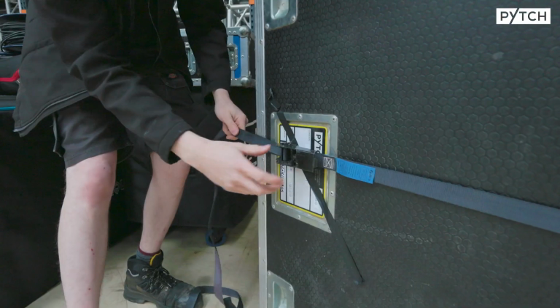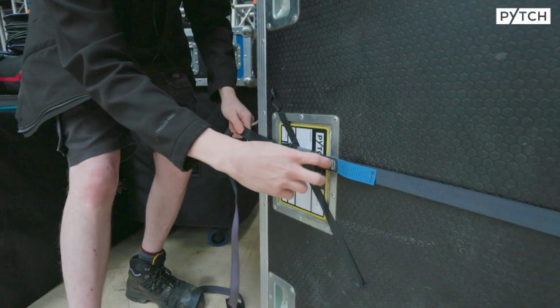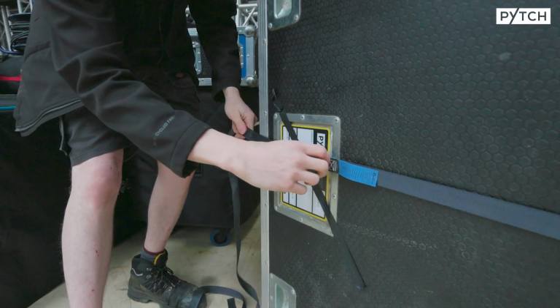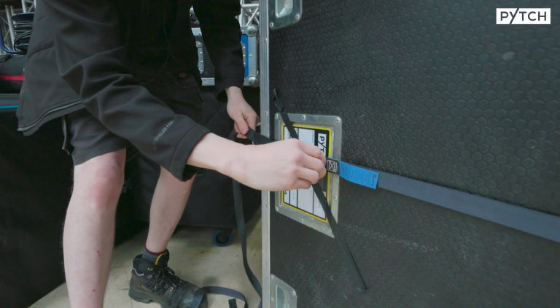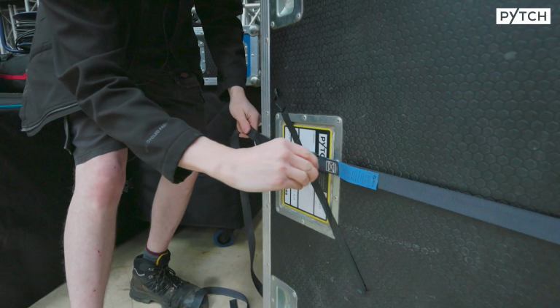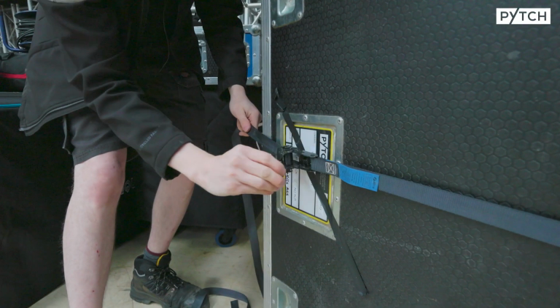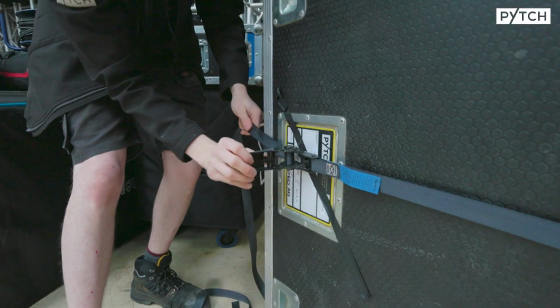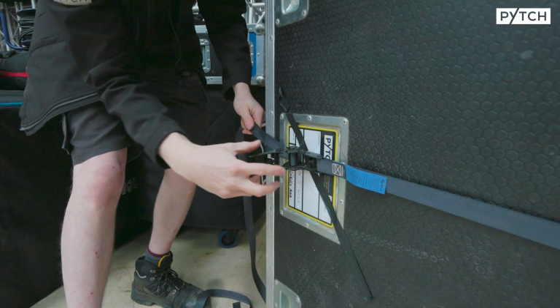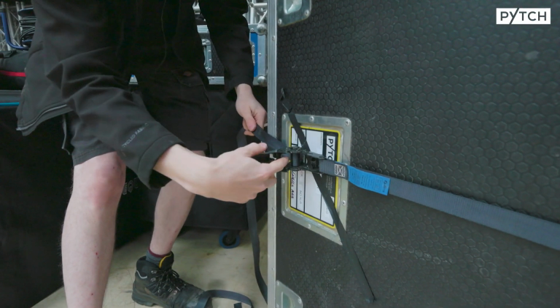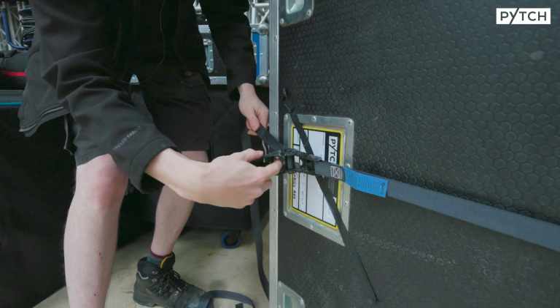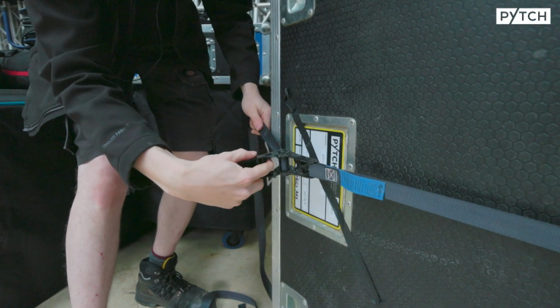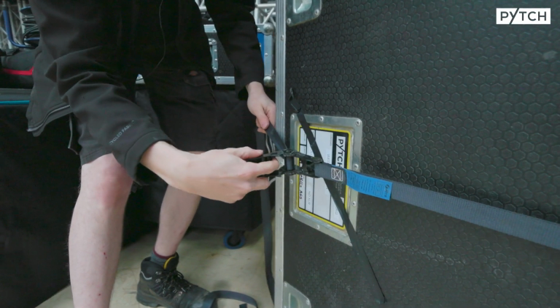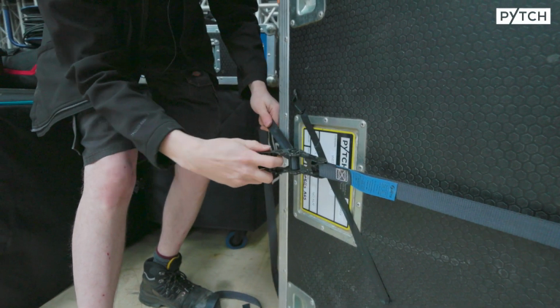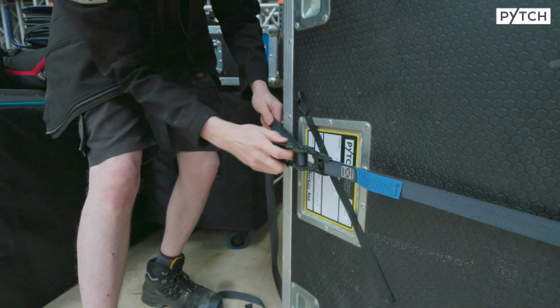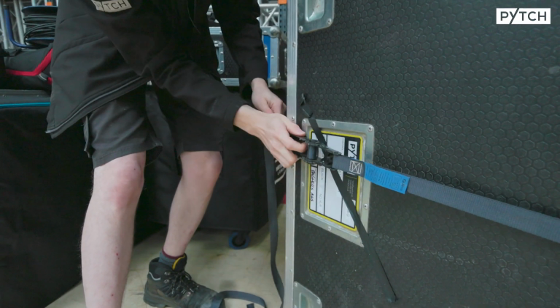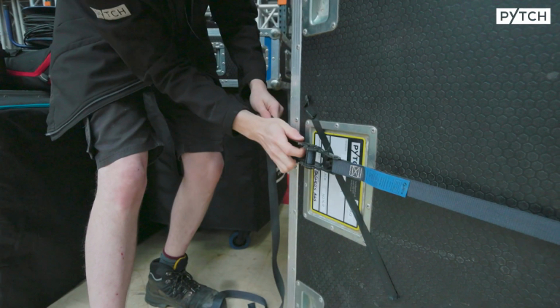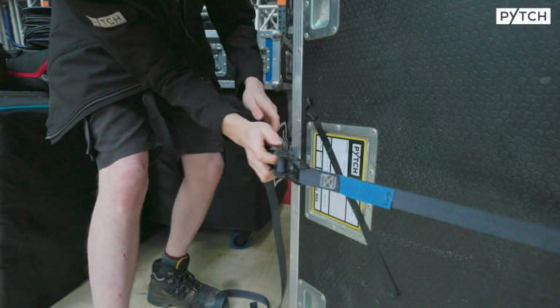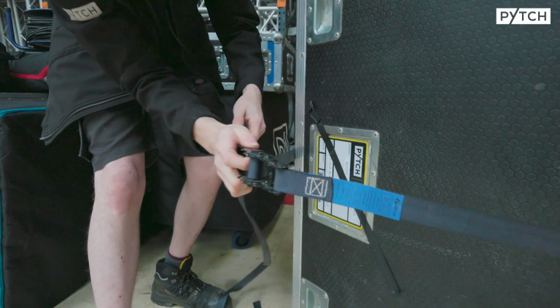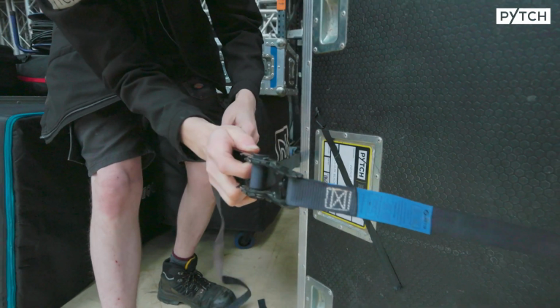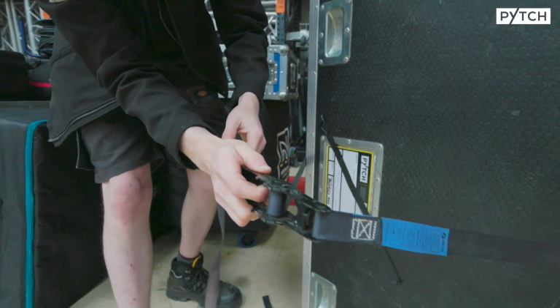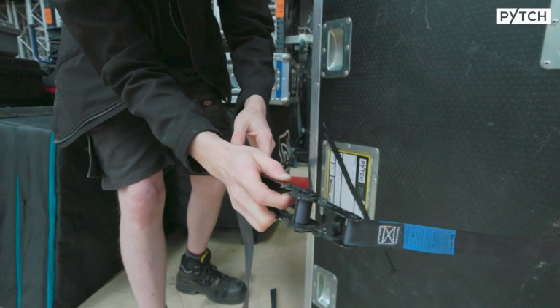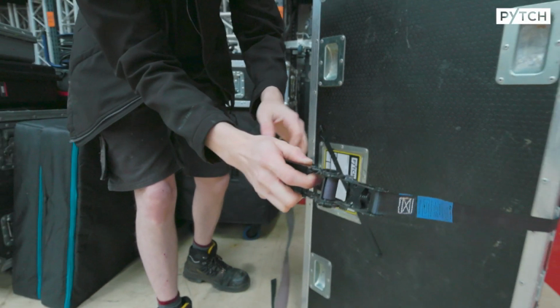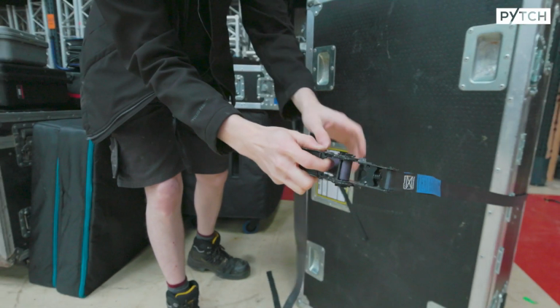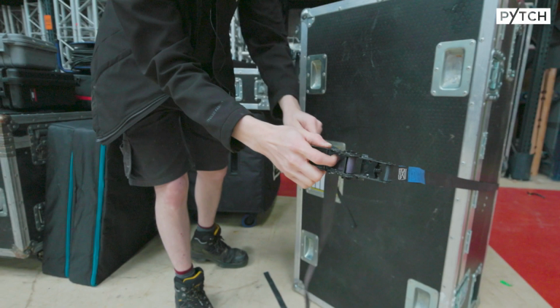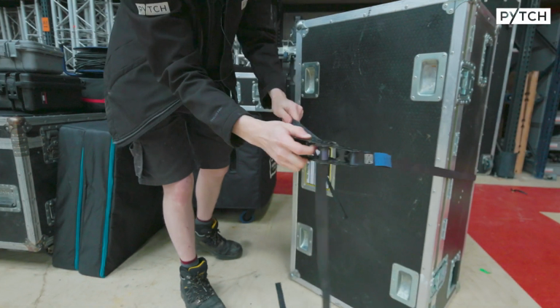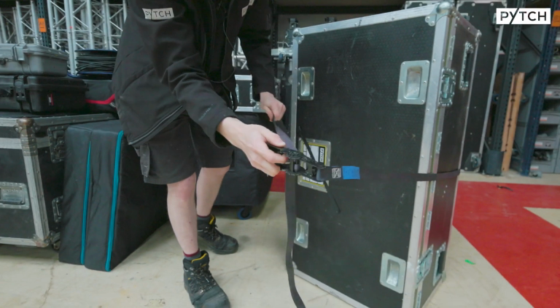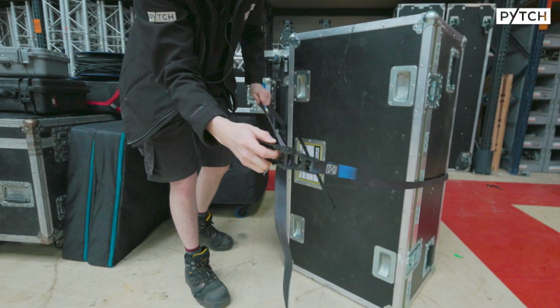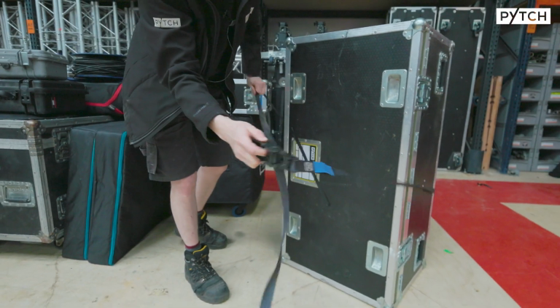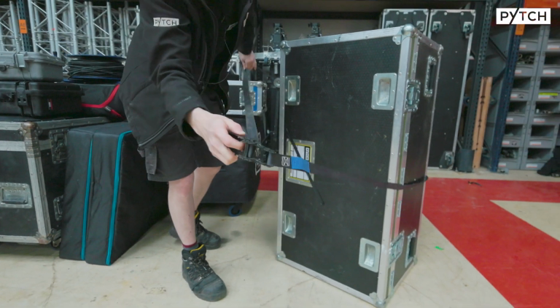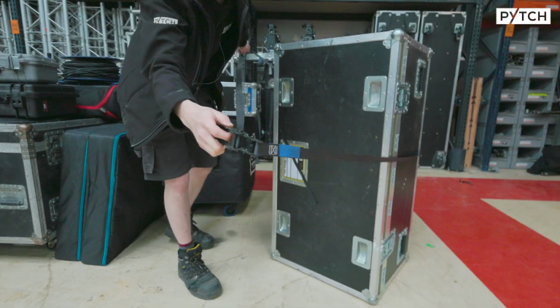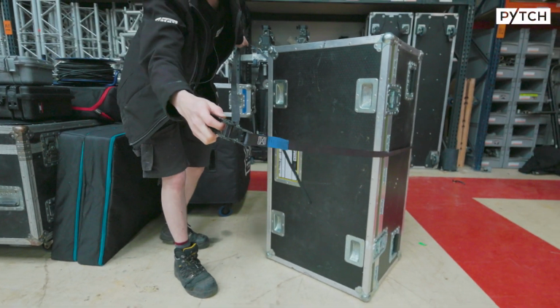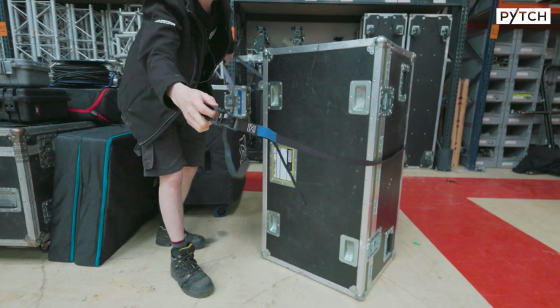To release, just pull this little toggle here, pull it all the way back, and then you should be able to slide off. Nice and simple.